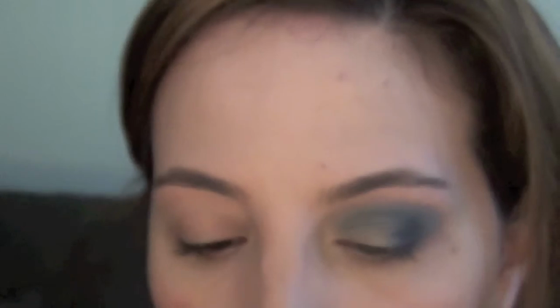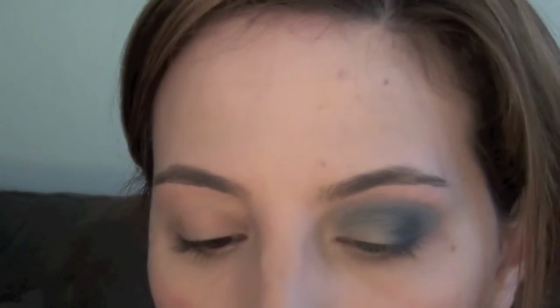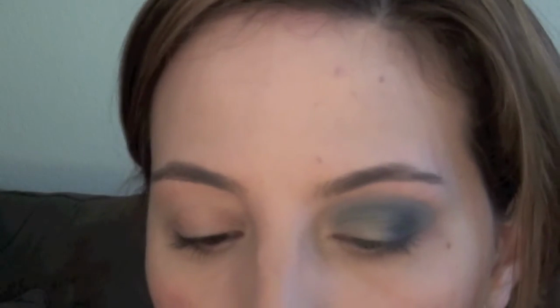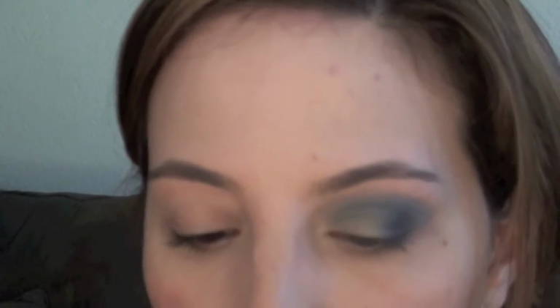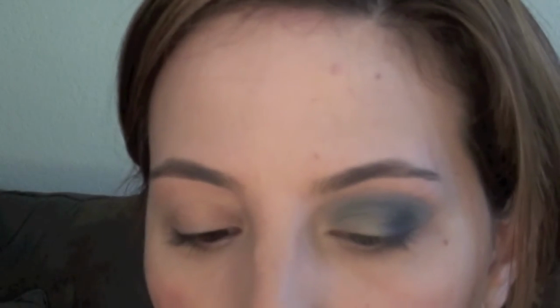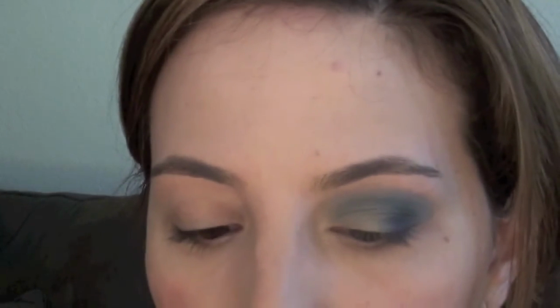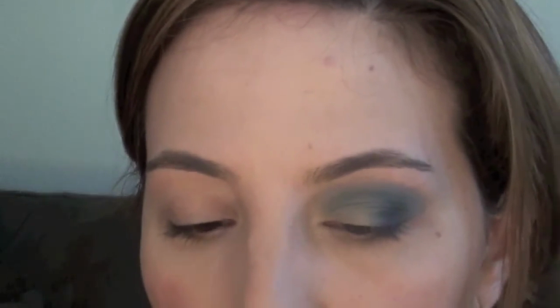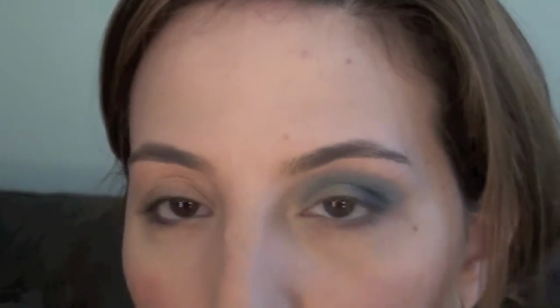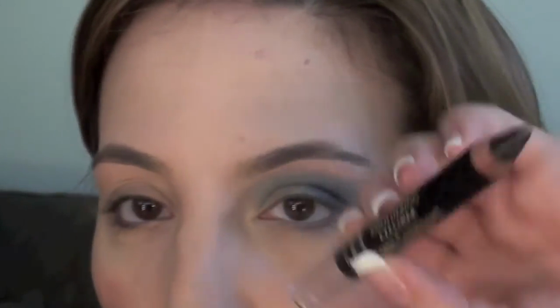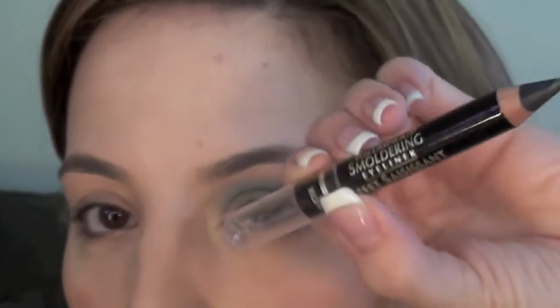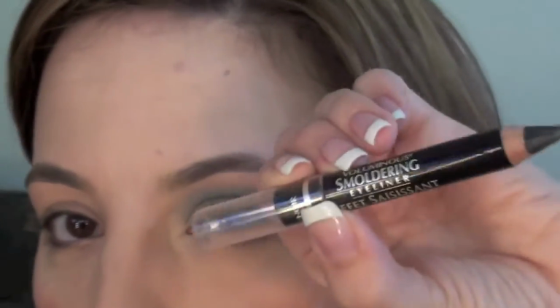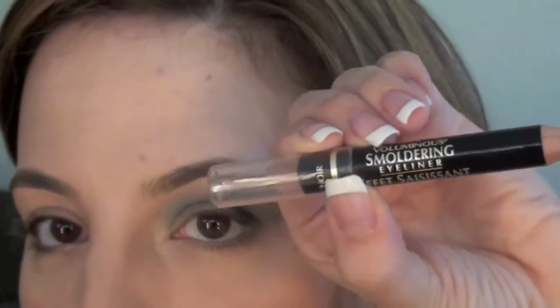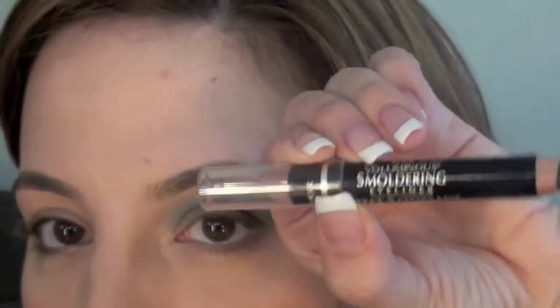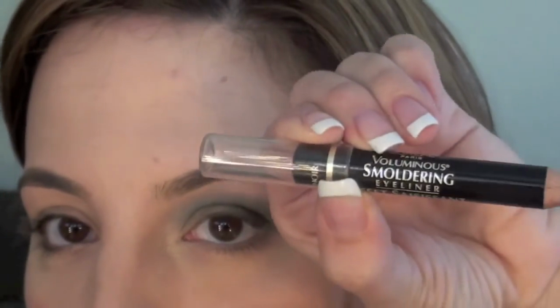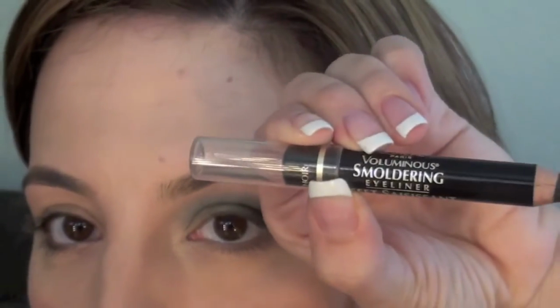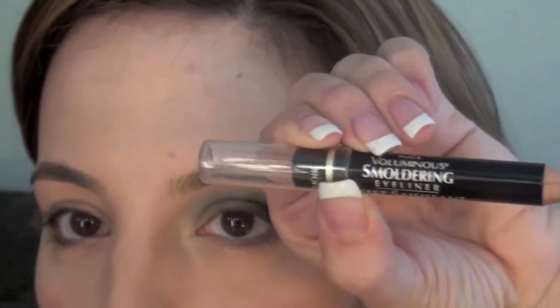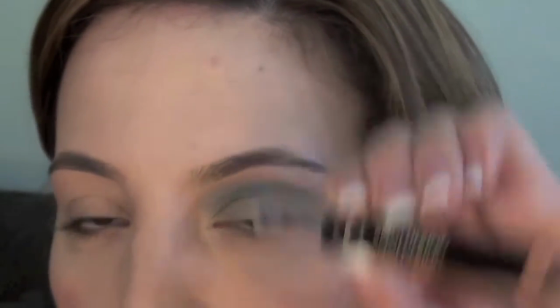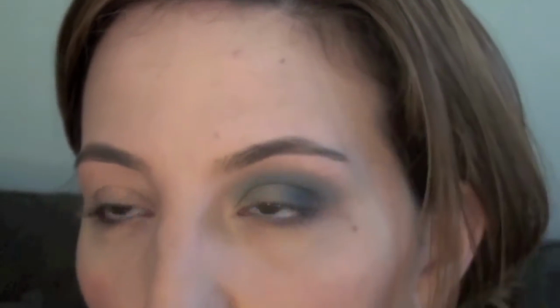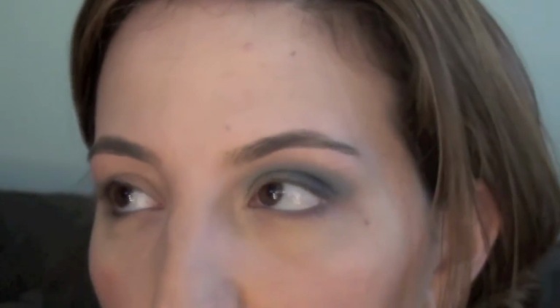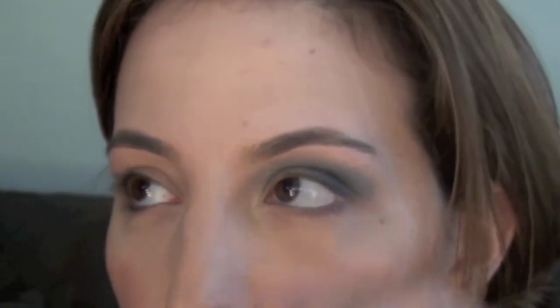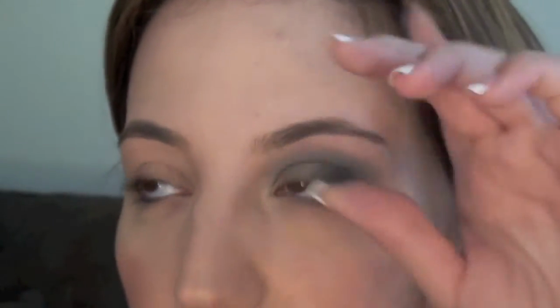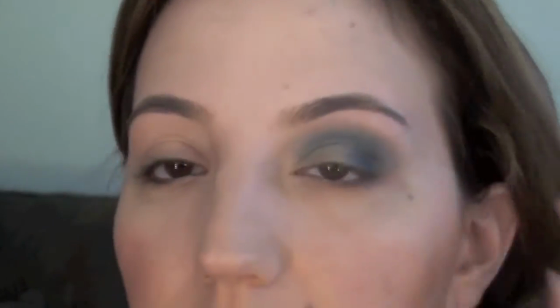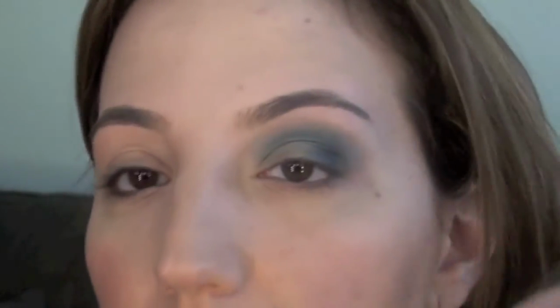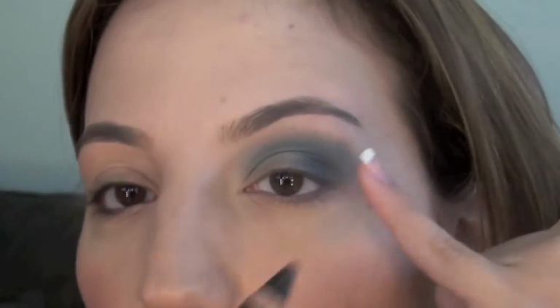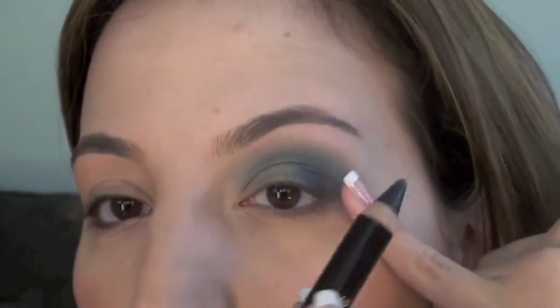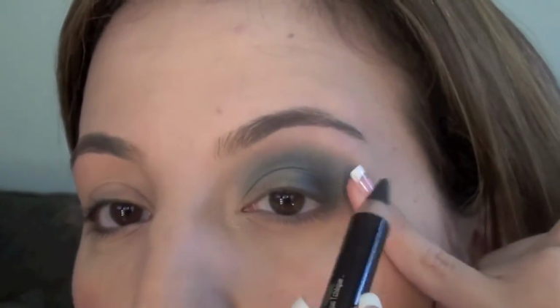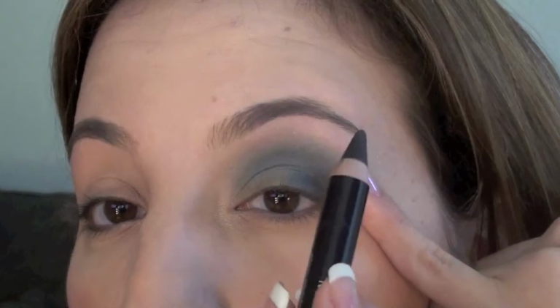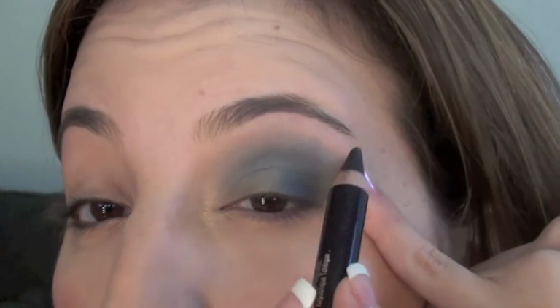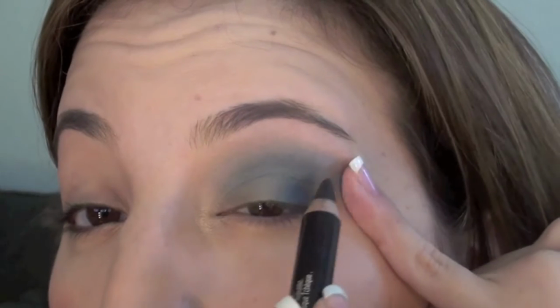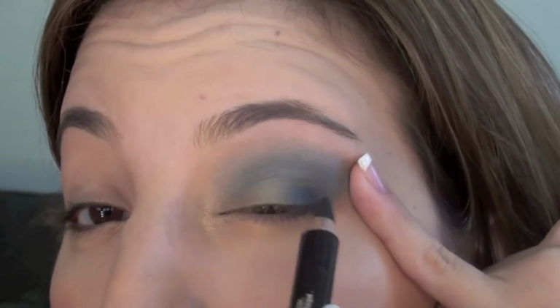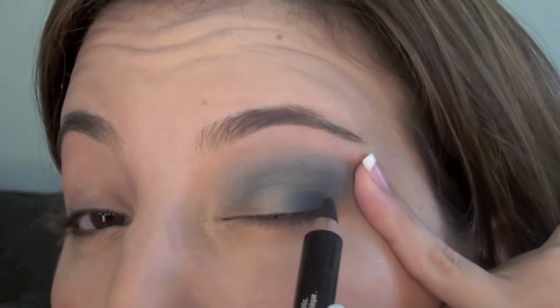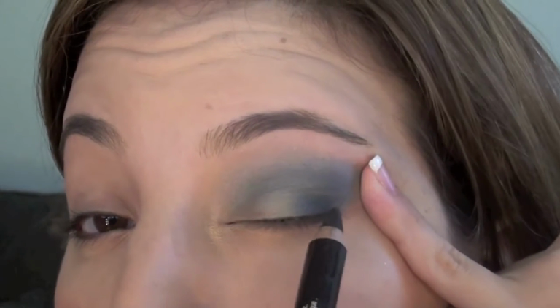Now that you've done that, grab a black eyeliner — I'm using the L'Oreal Voluminous Smoldering Eyeliner — and line the top lashes.